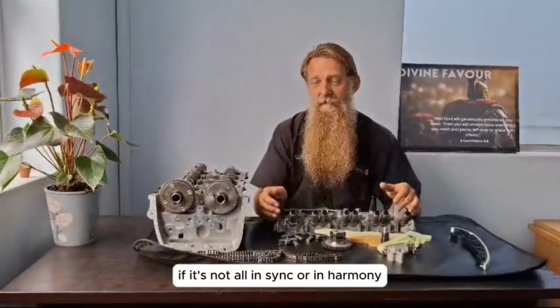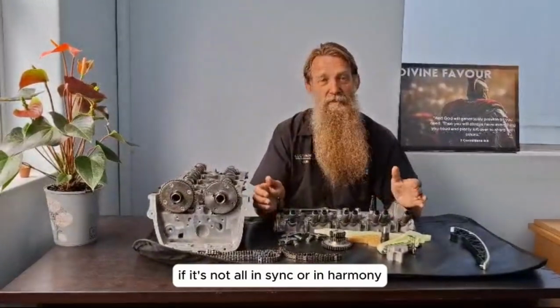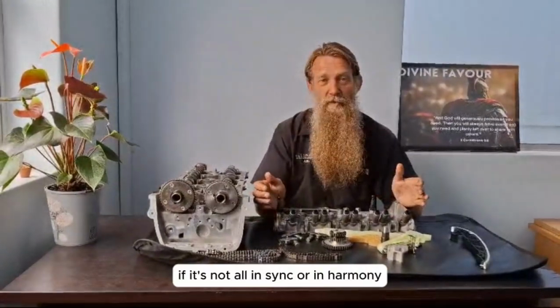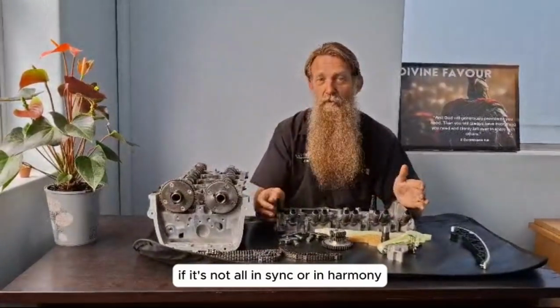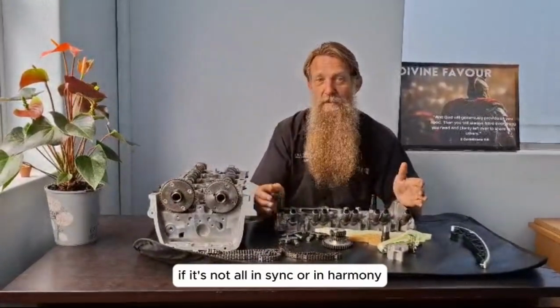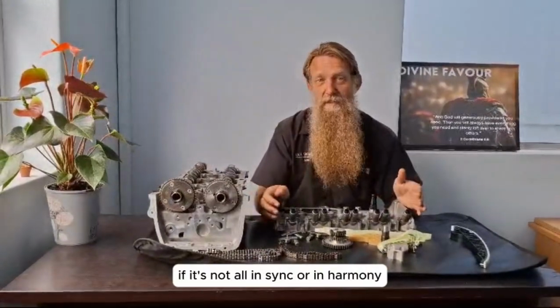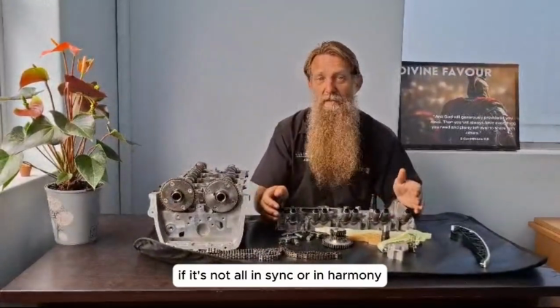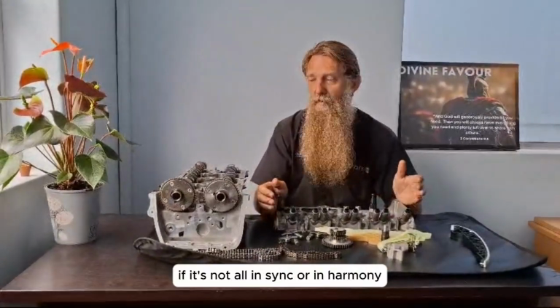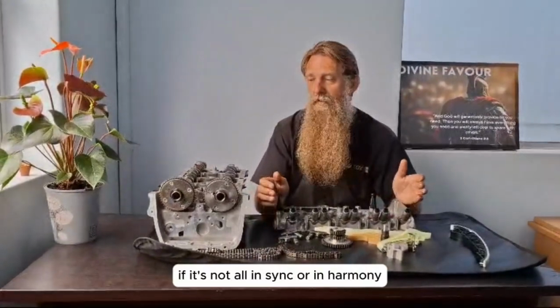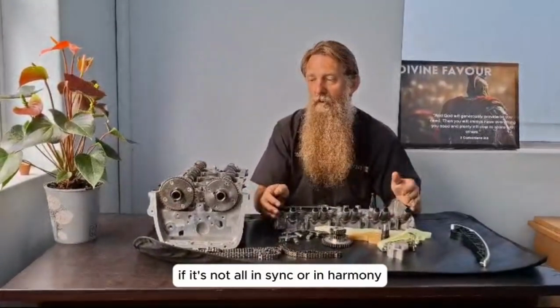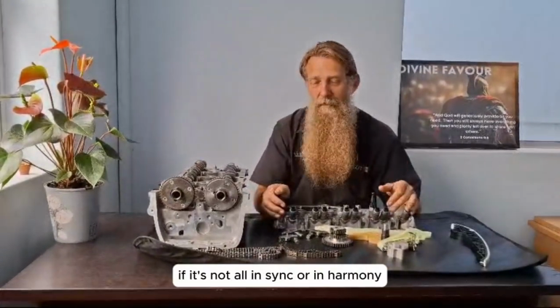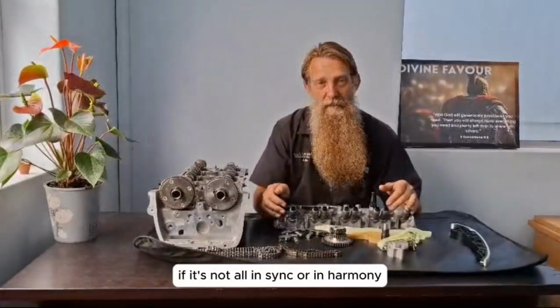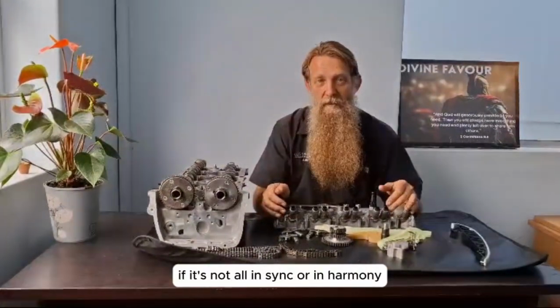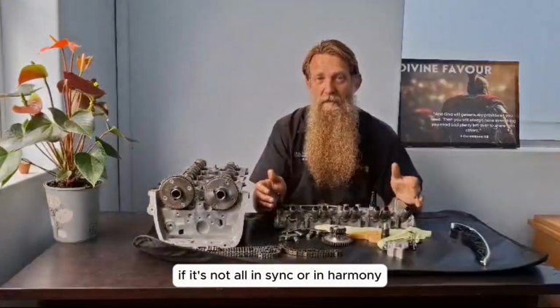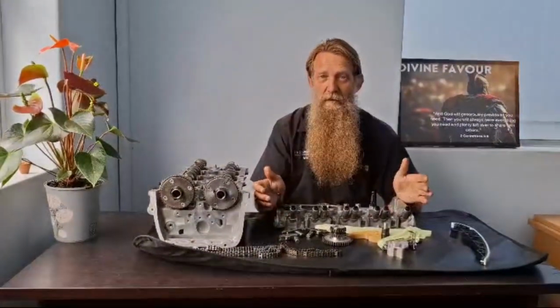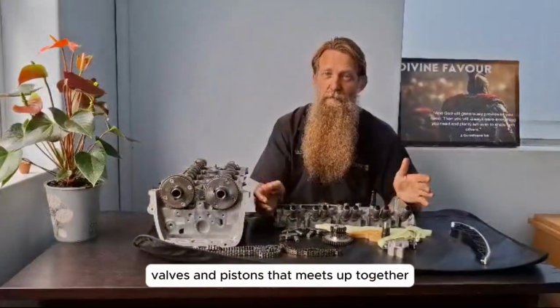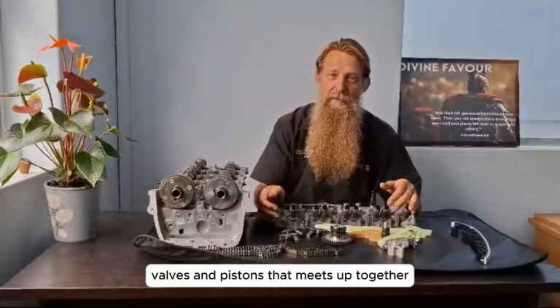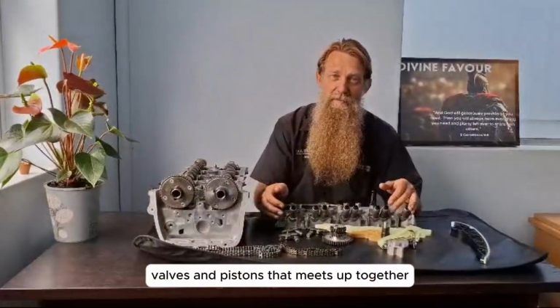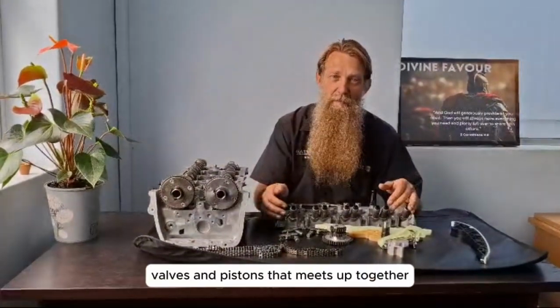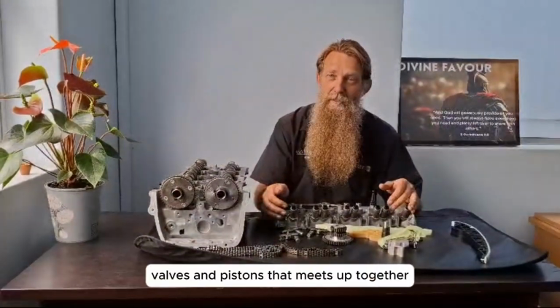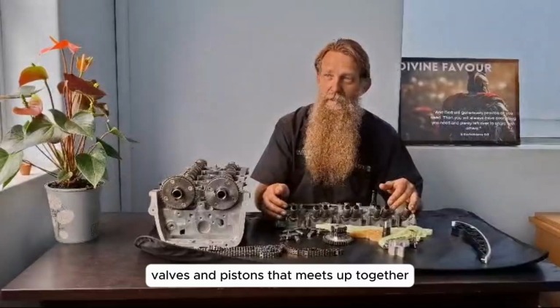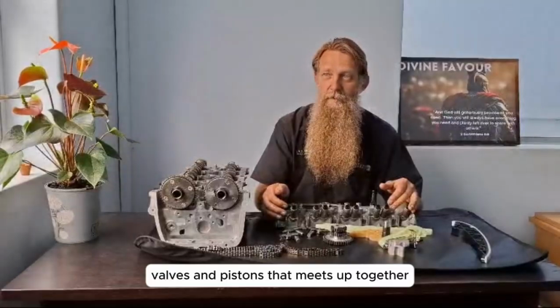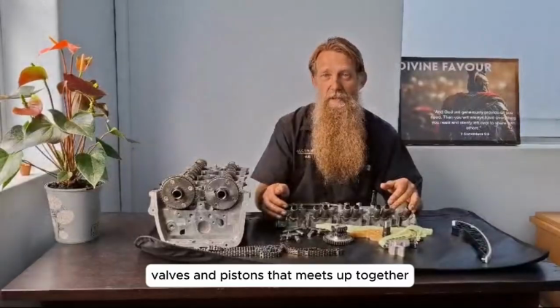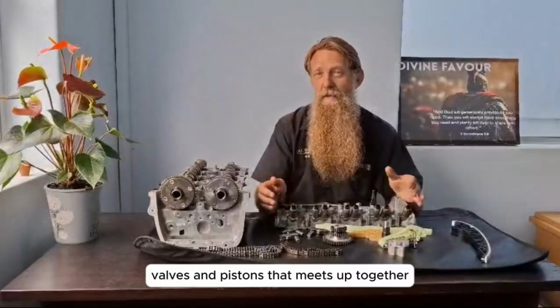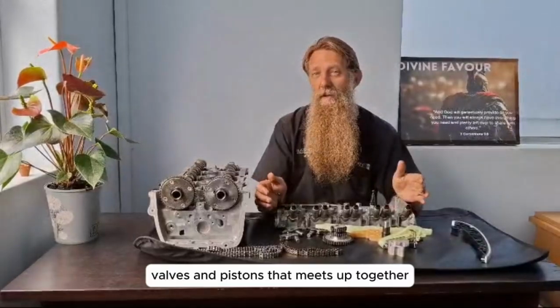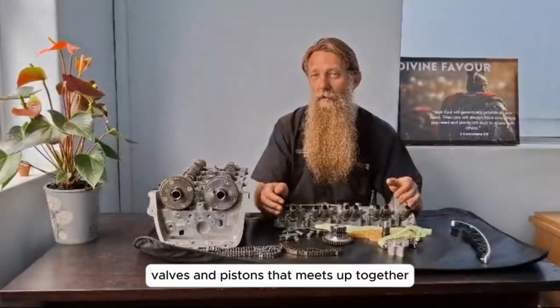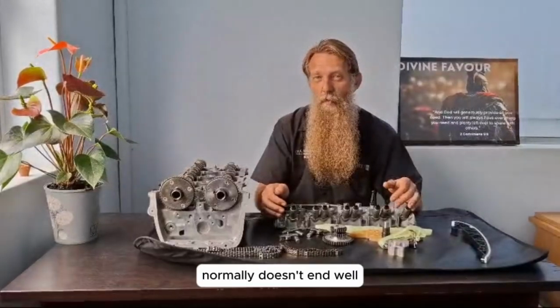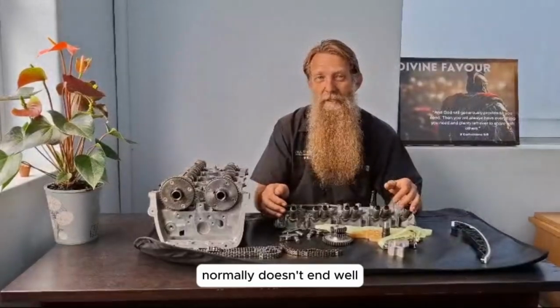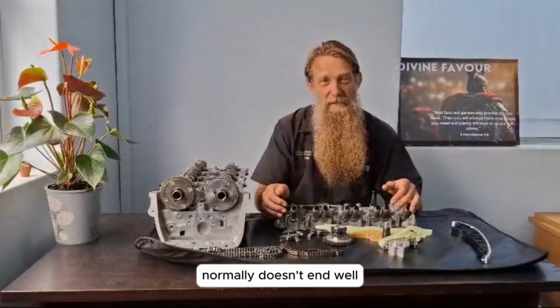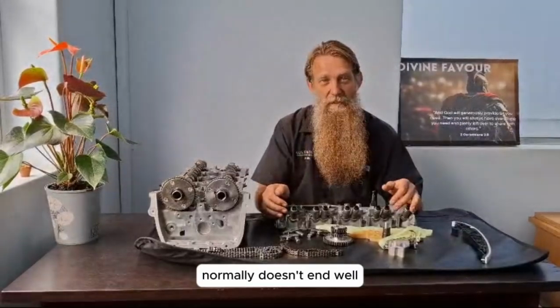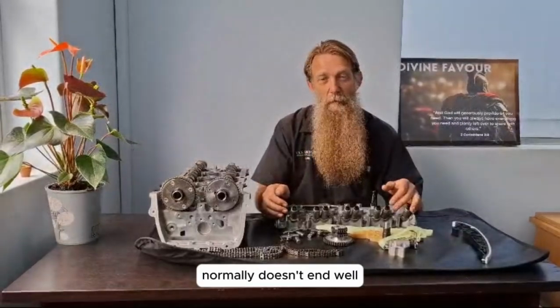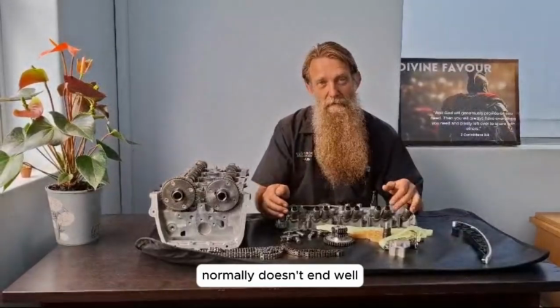If it's not all in sync or in harmony, valves and pistons meeting up together normally doesn't end well.